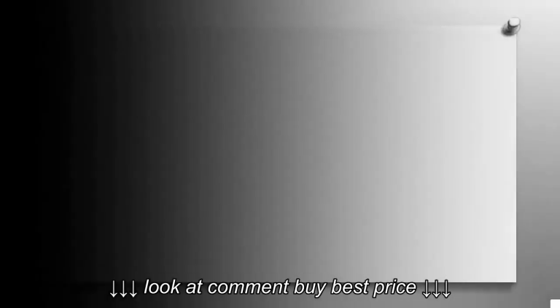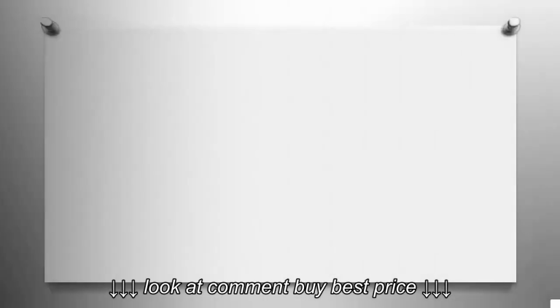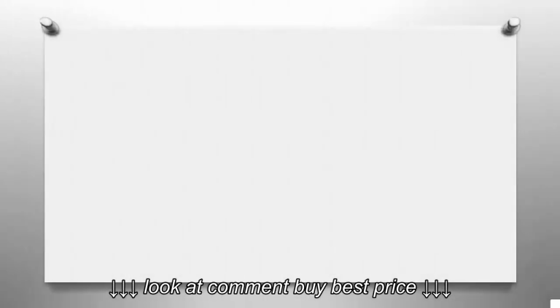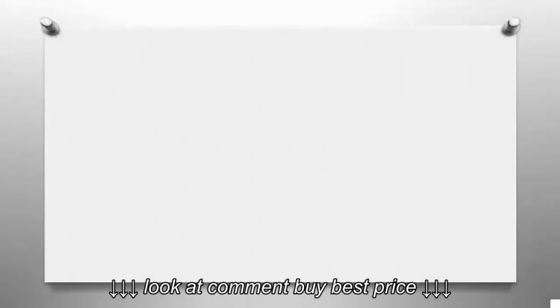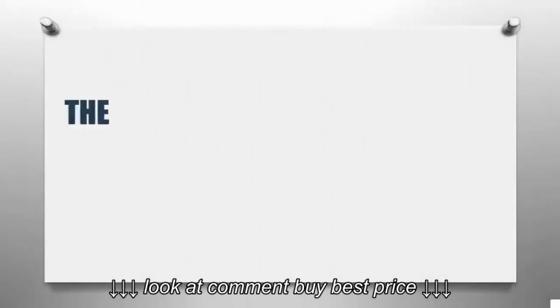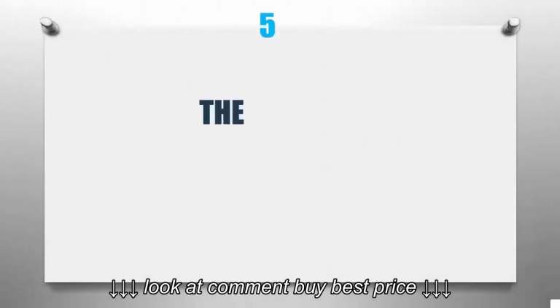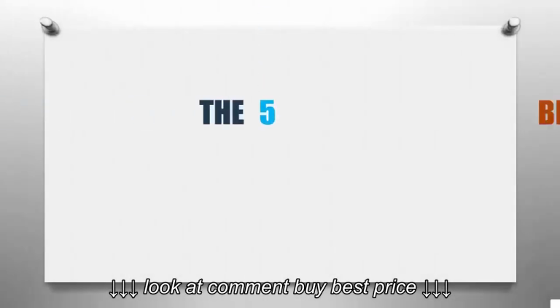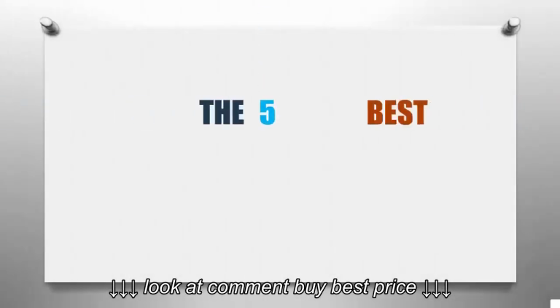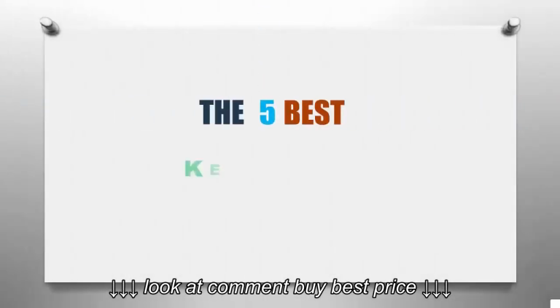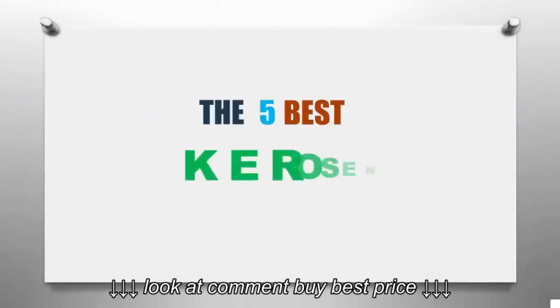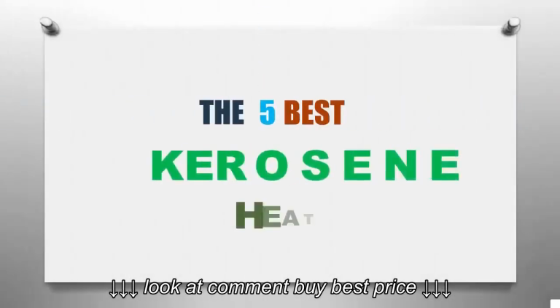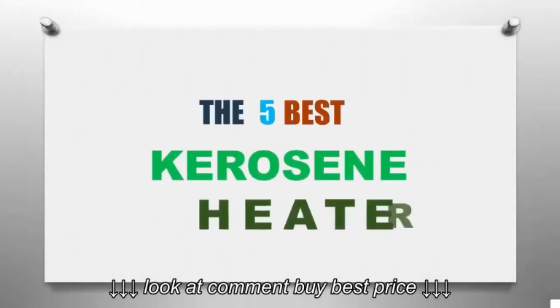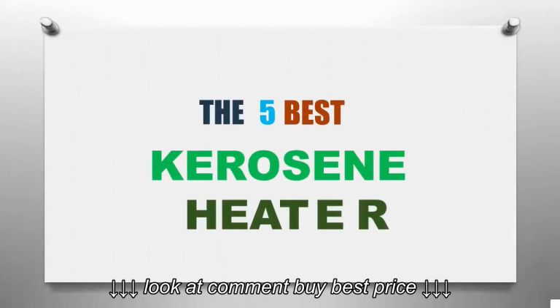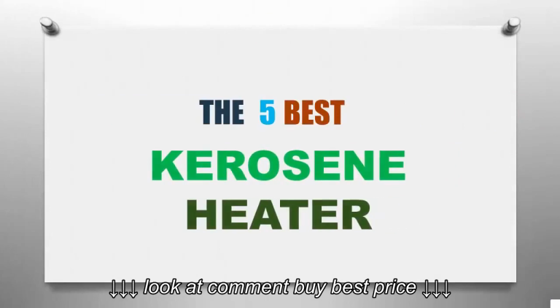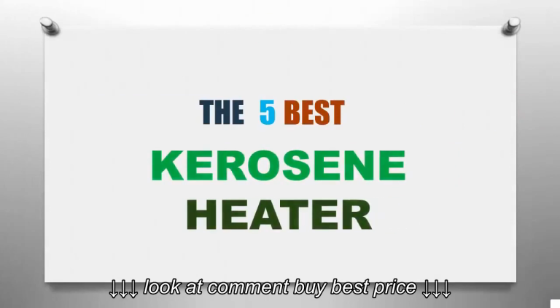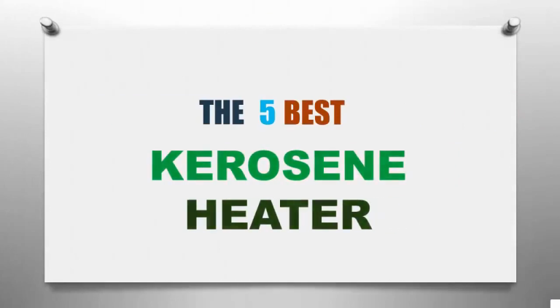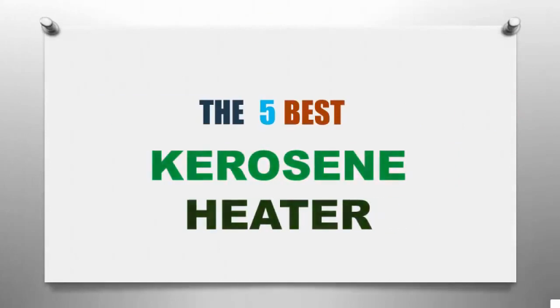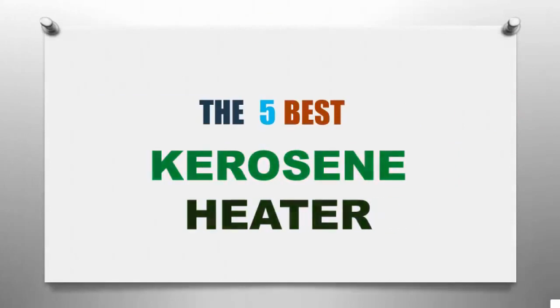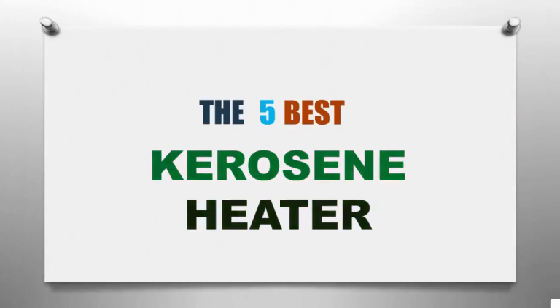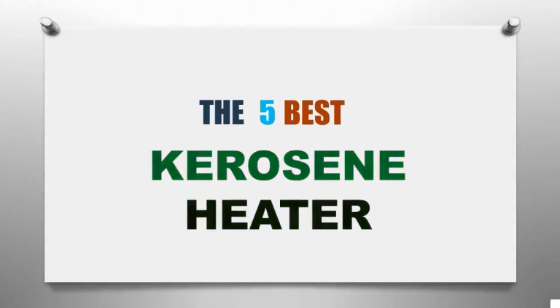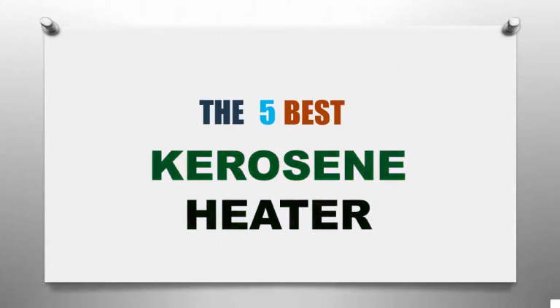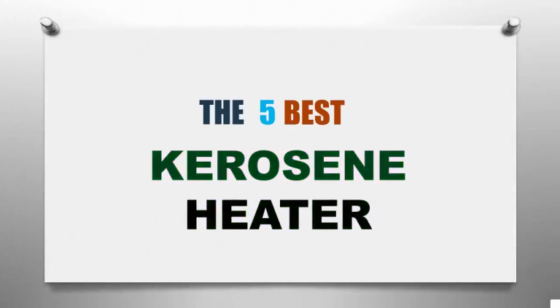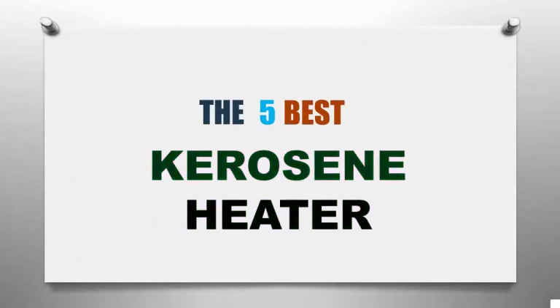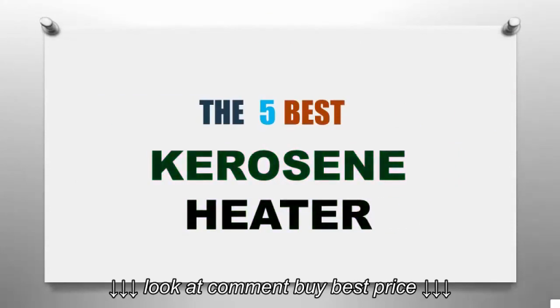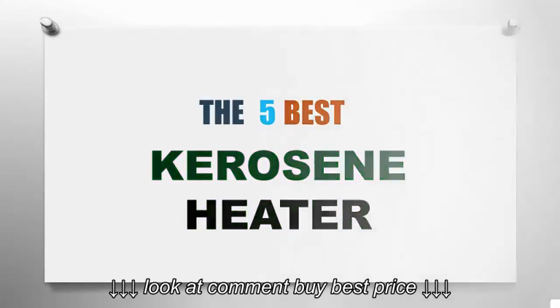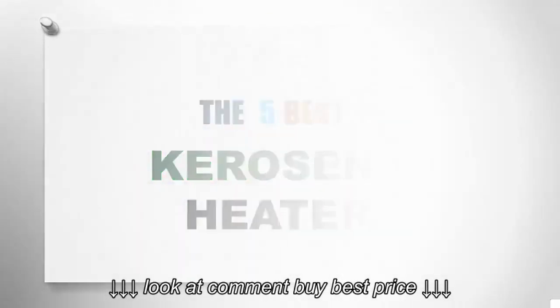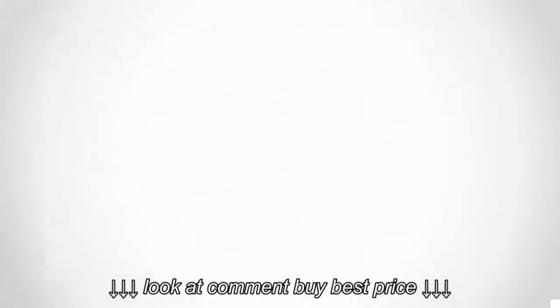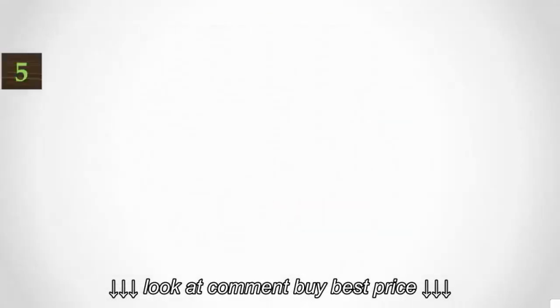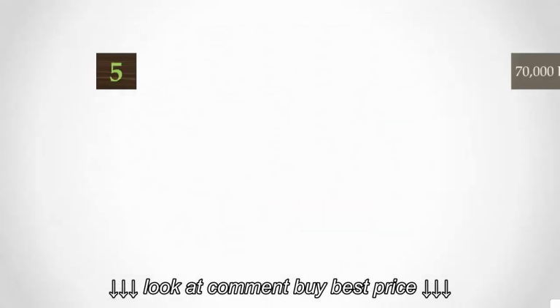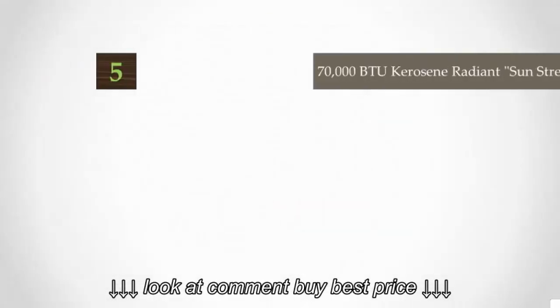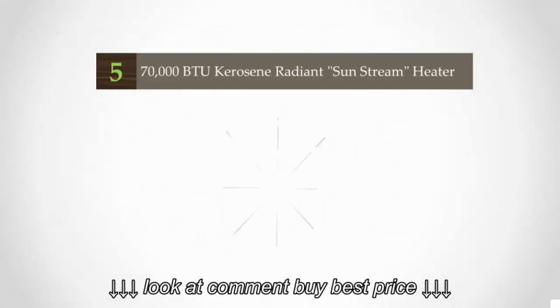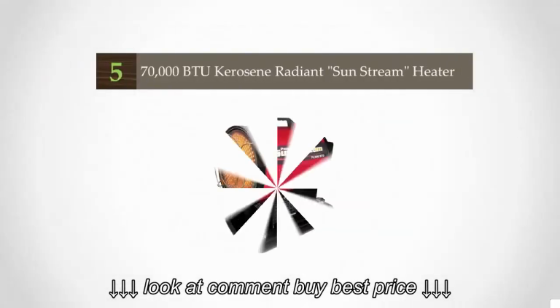Smart Review presents the five best kerosene heaters. Let's get started with the list.